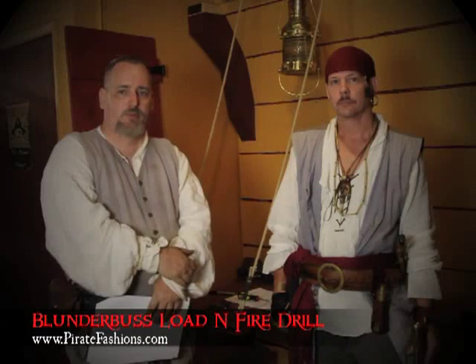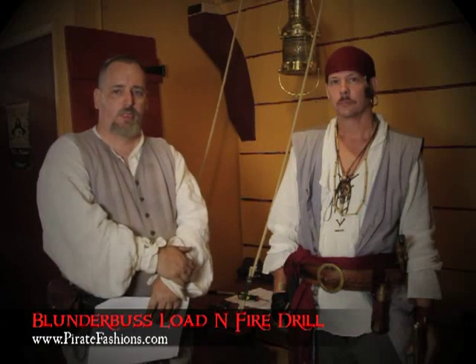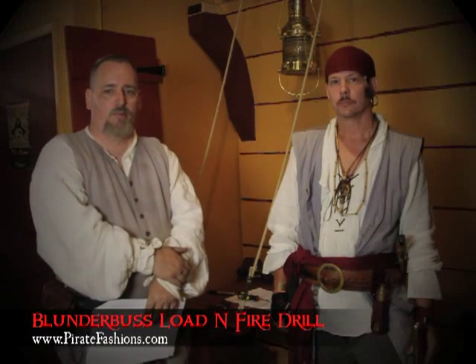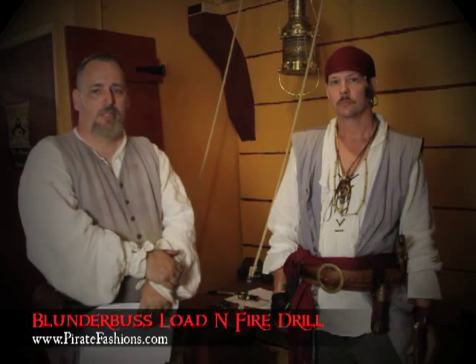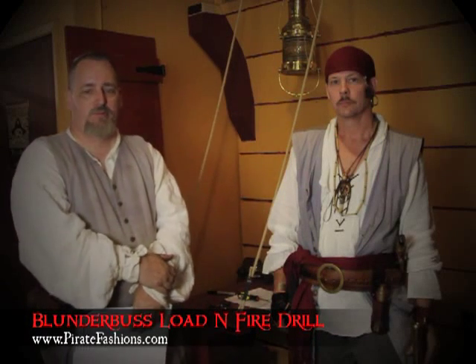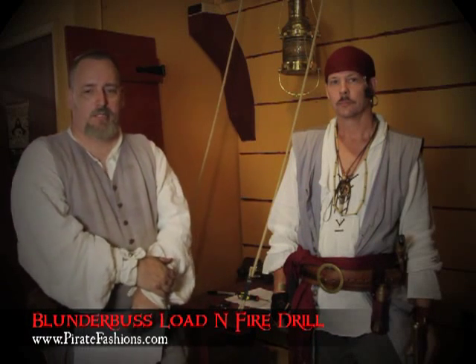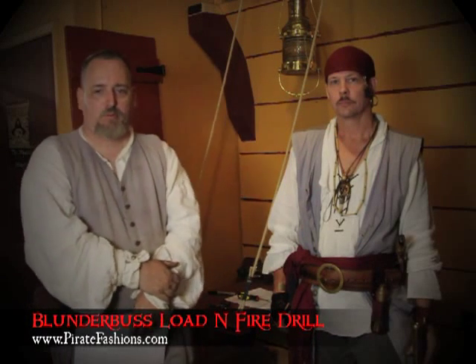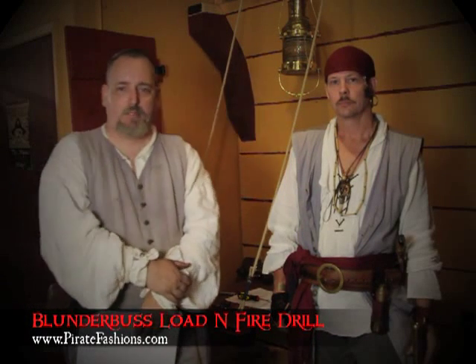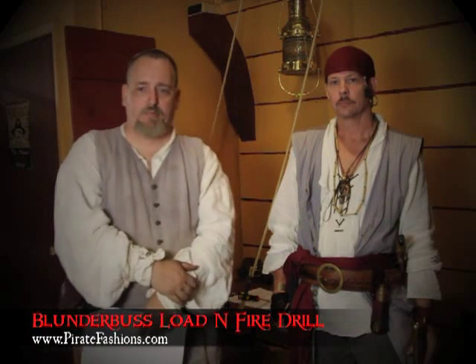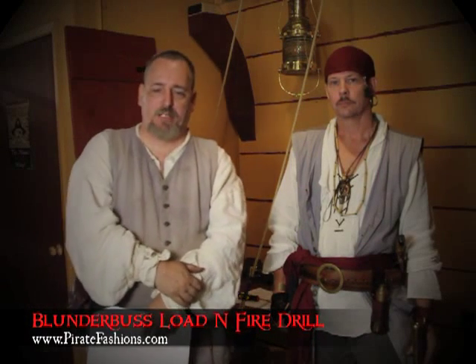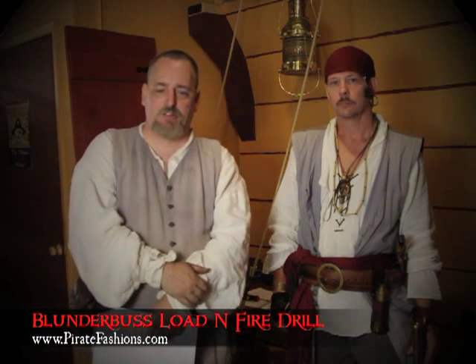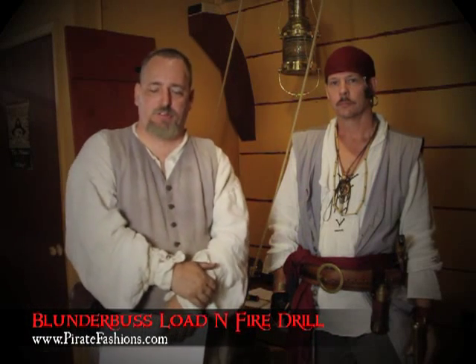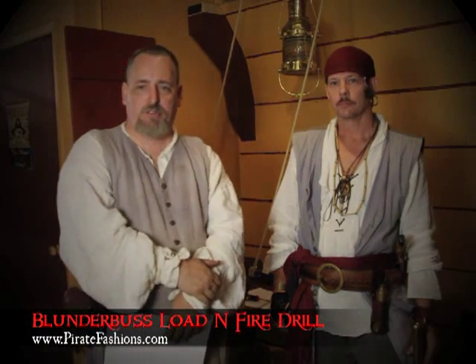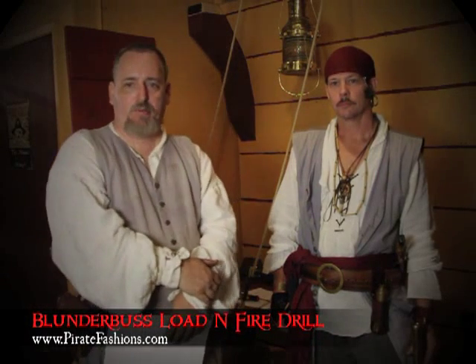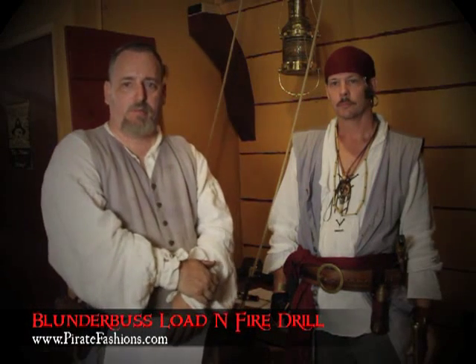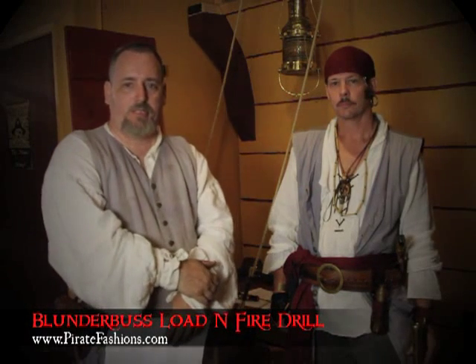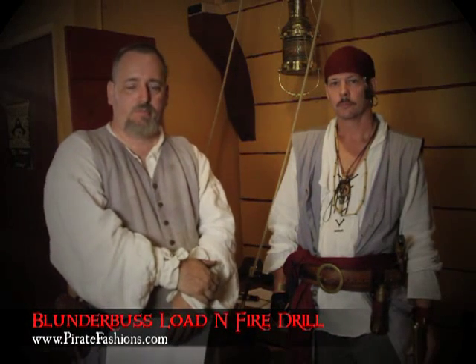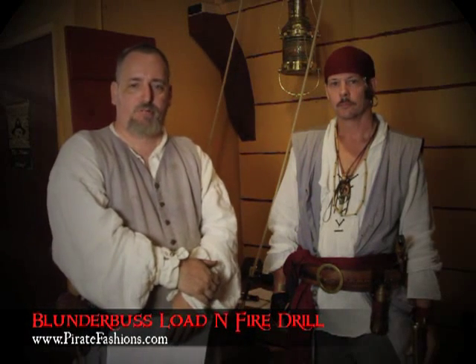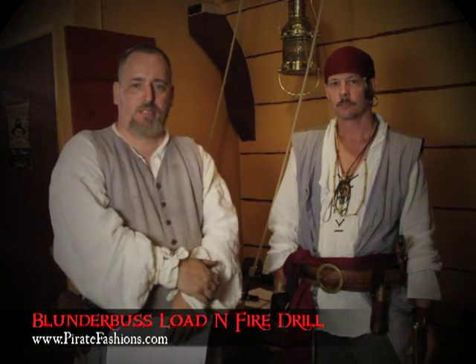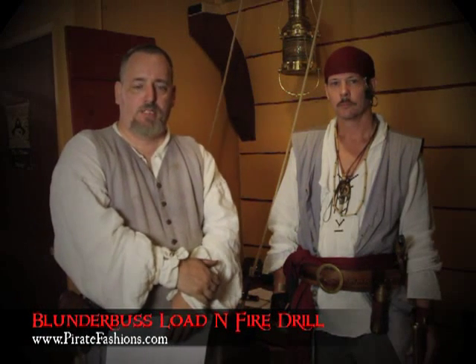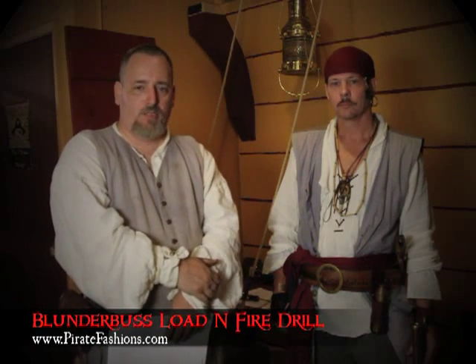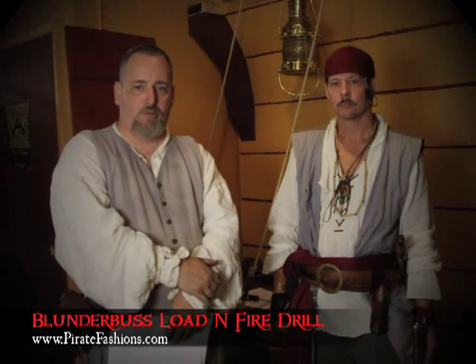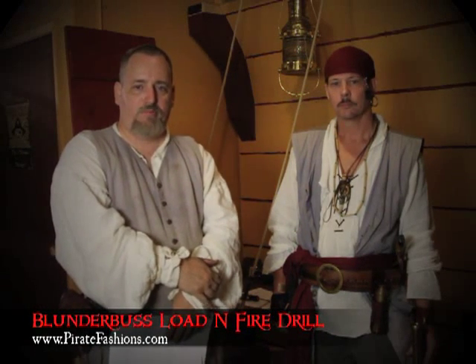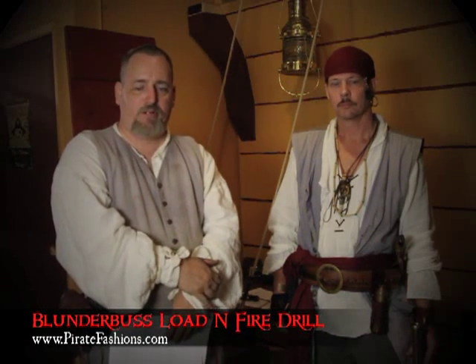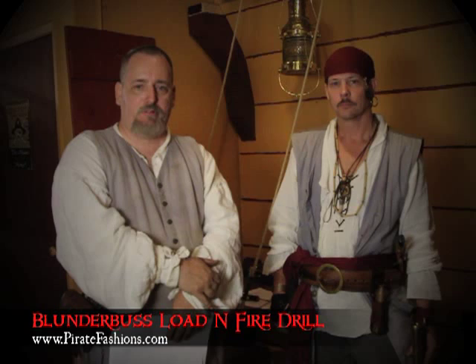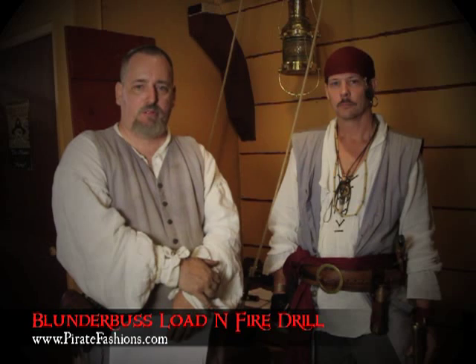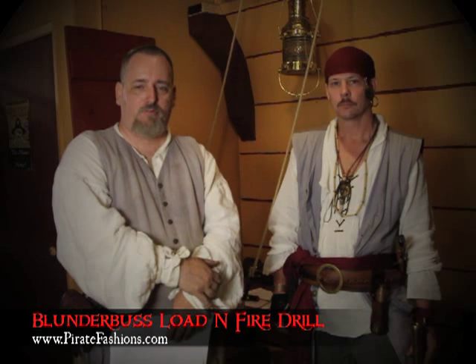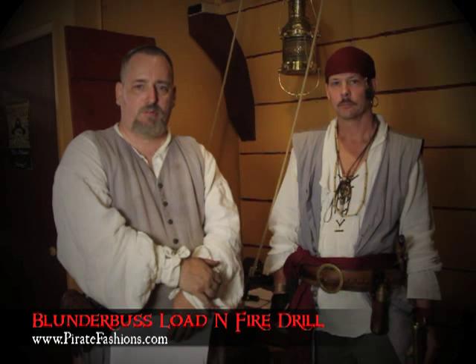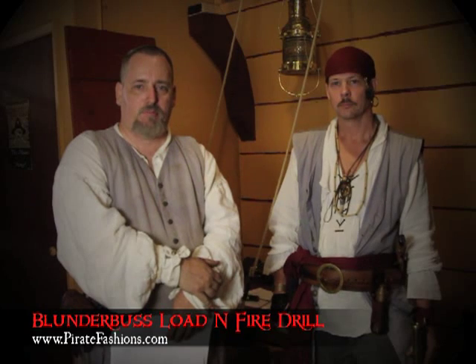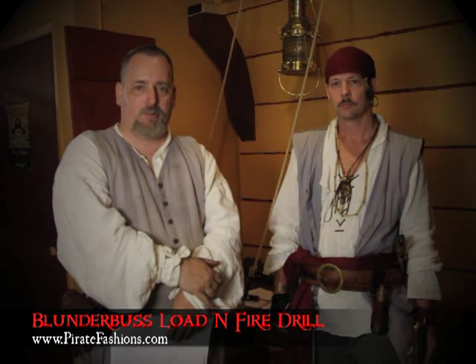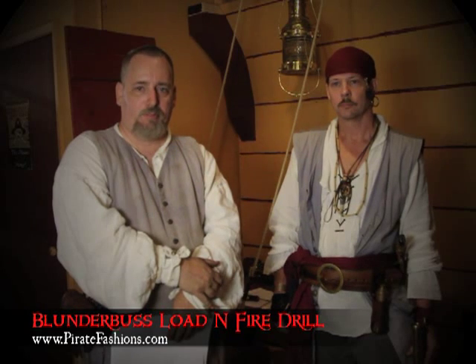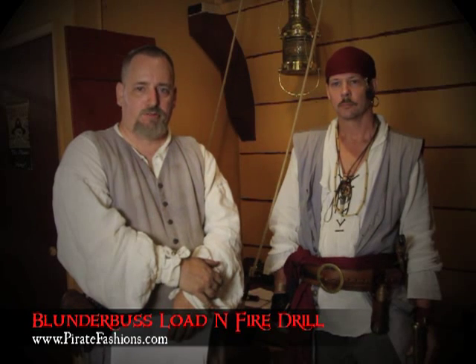Hello, my name is Michael with Pirate Fashions and today we're going to demonstrate the loading and firing drill for our blunderbuss.